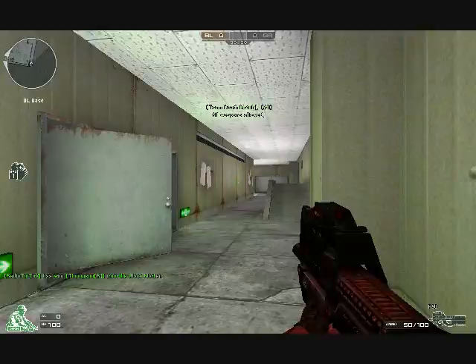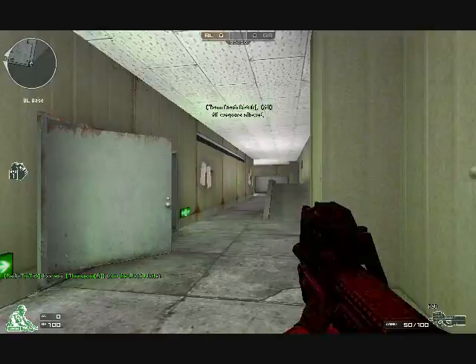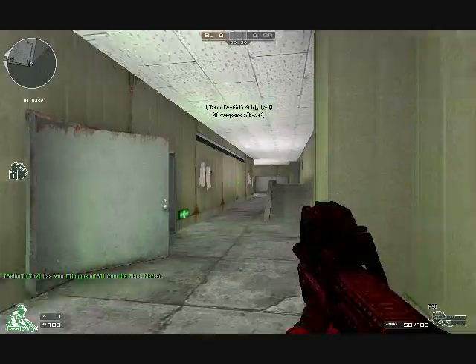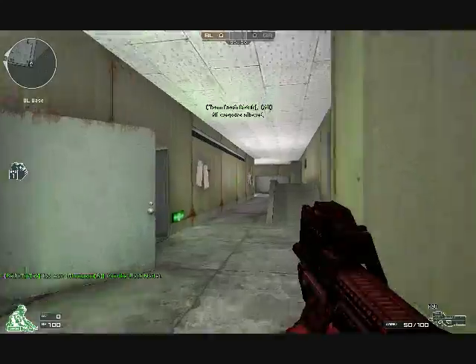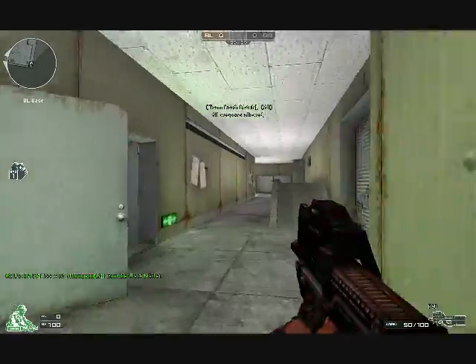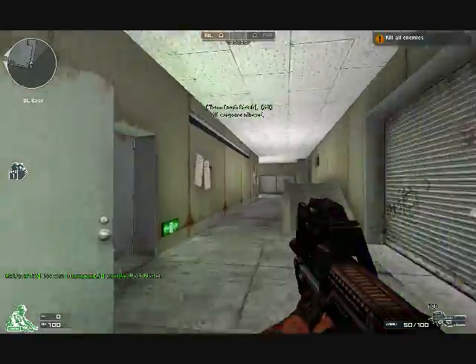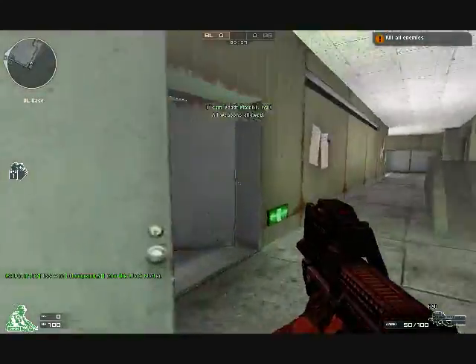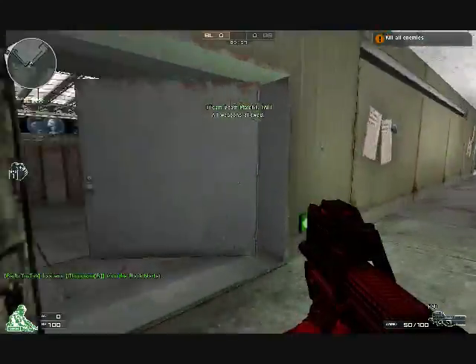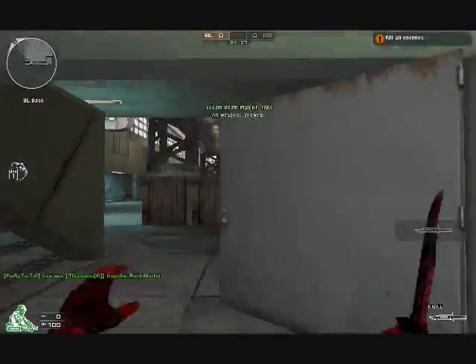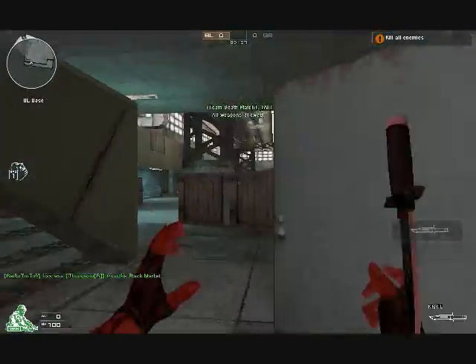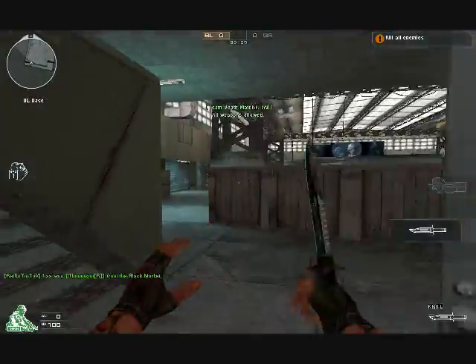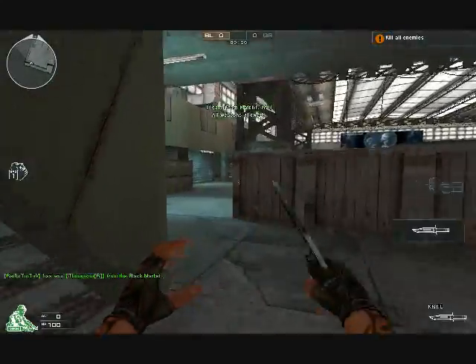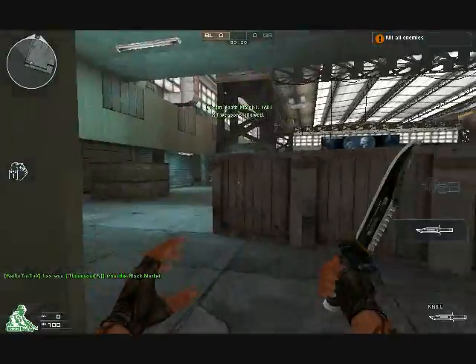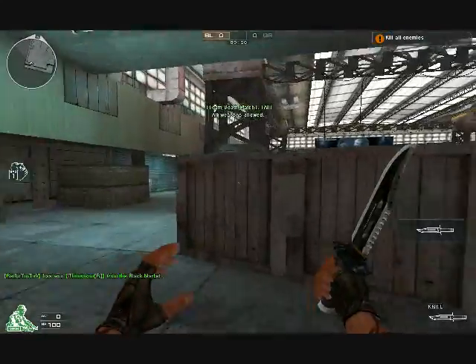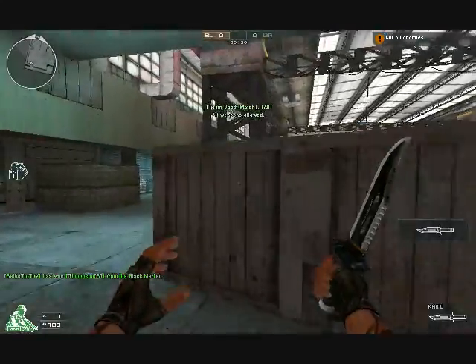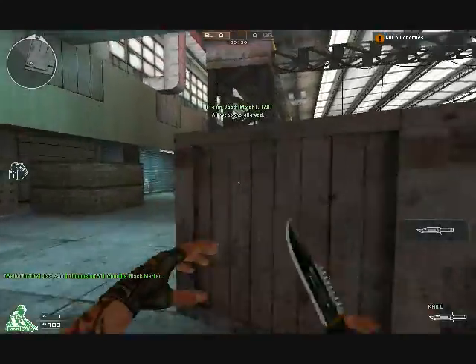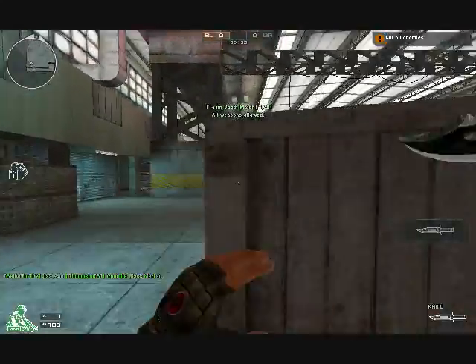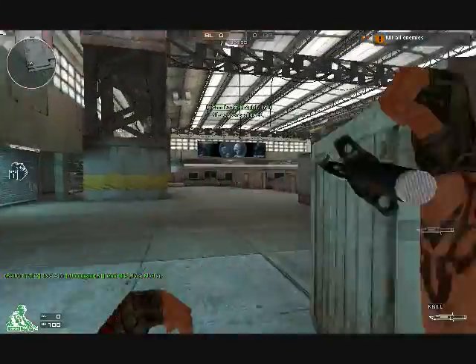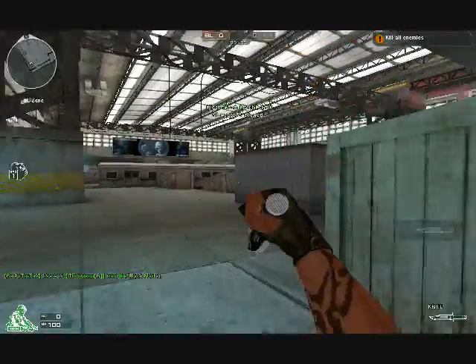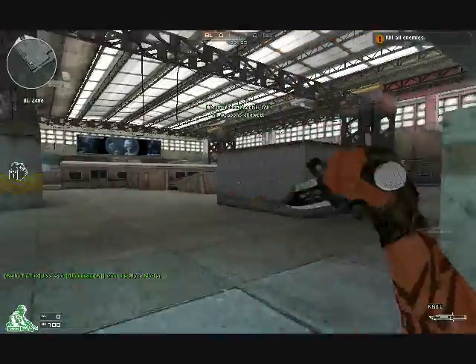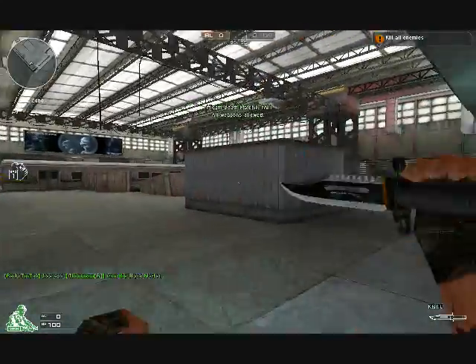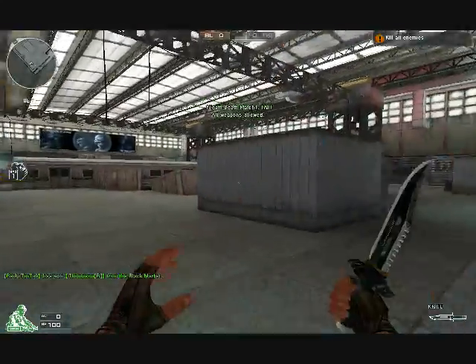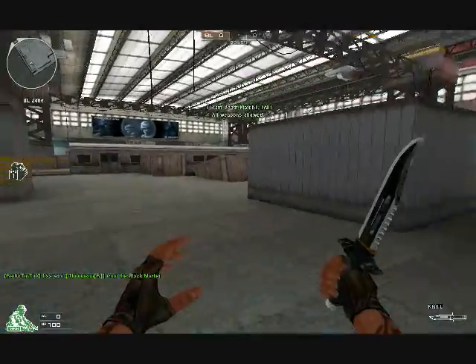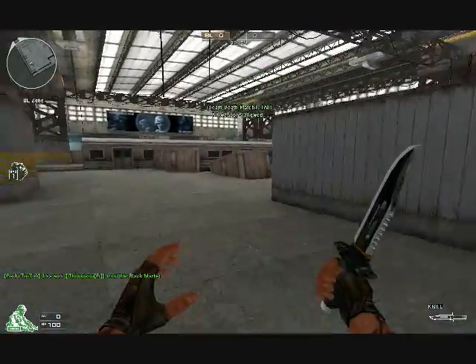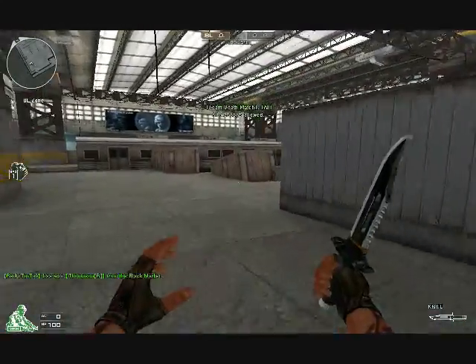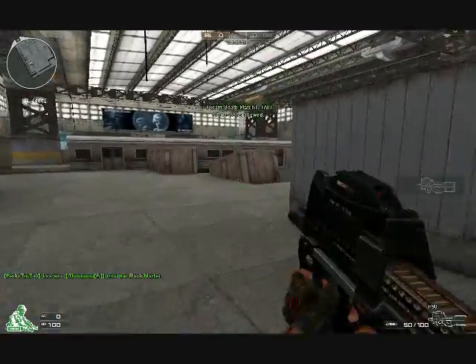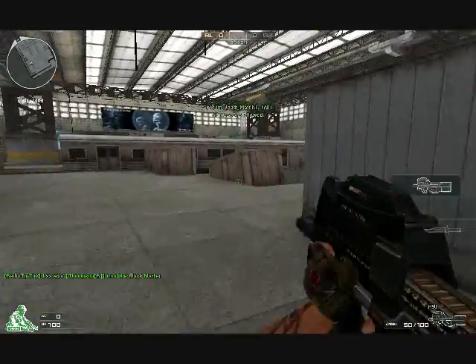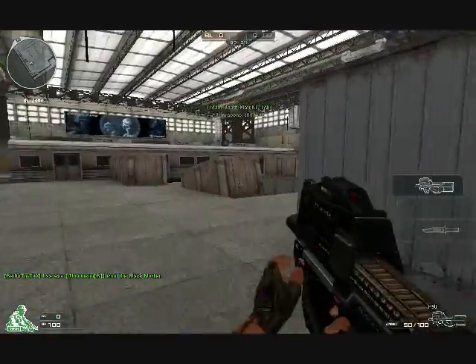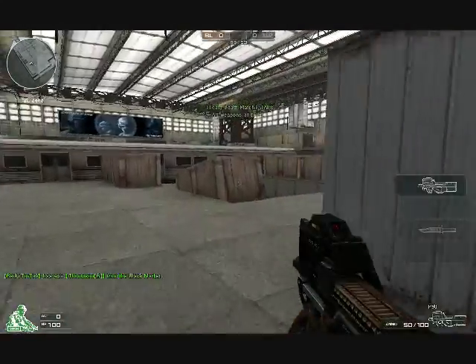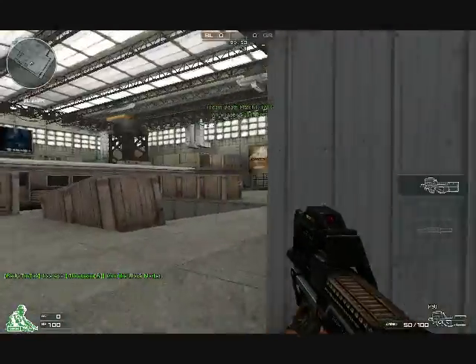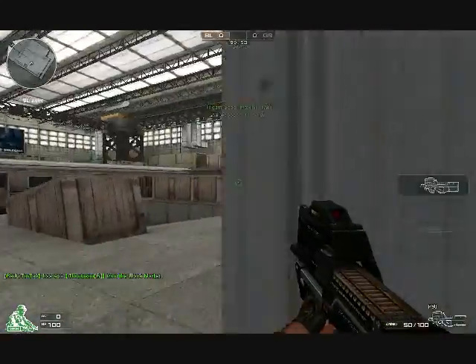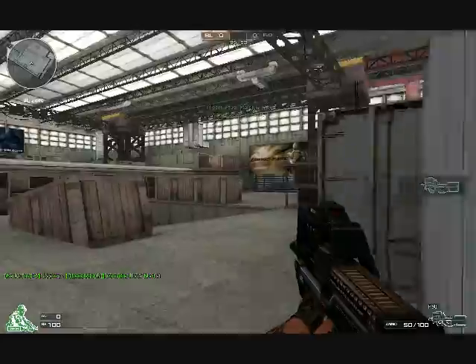What up guys, Nasty Smurf back with another tutorial on the P90.